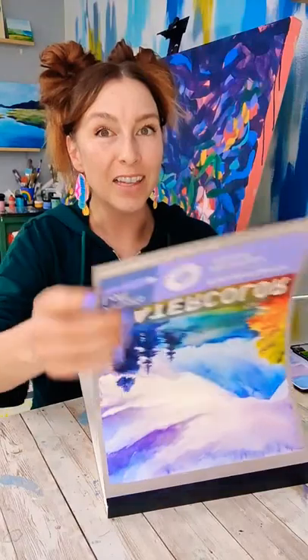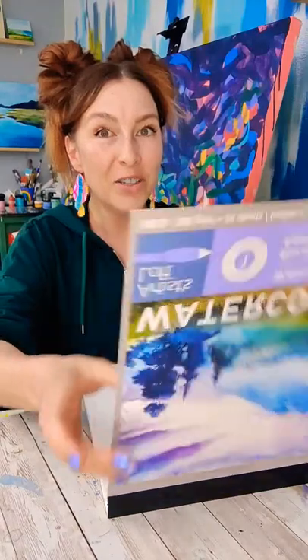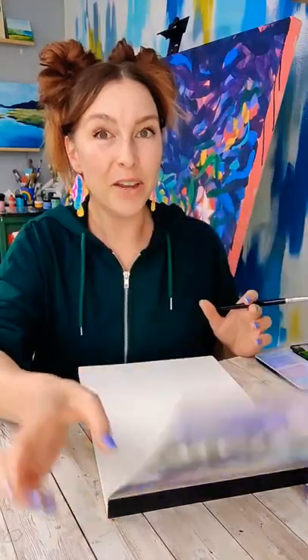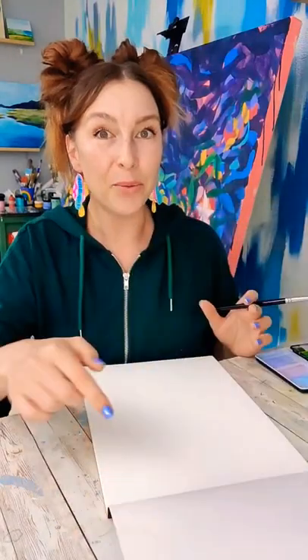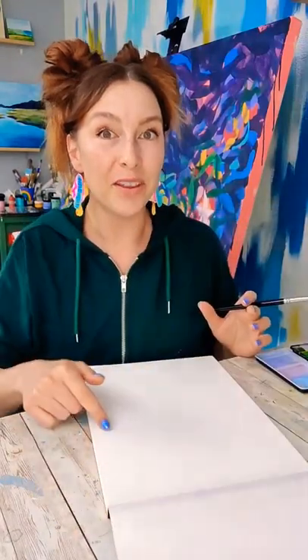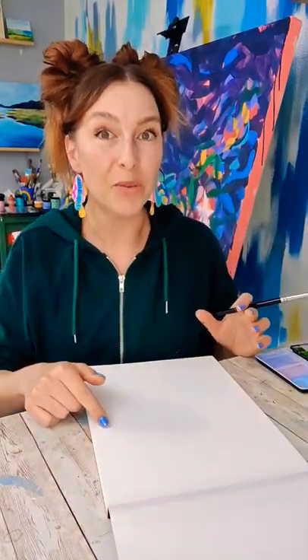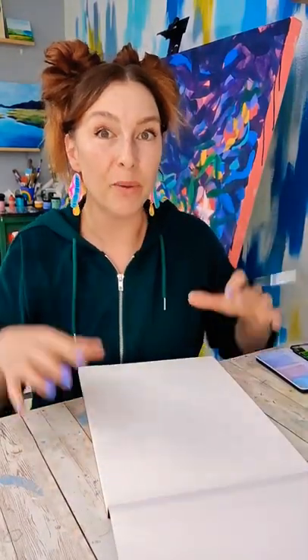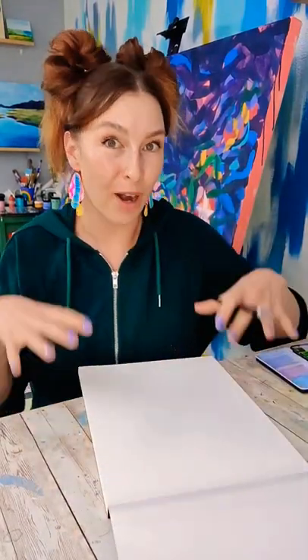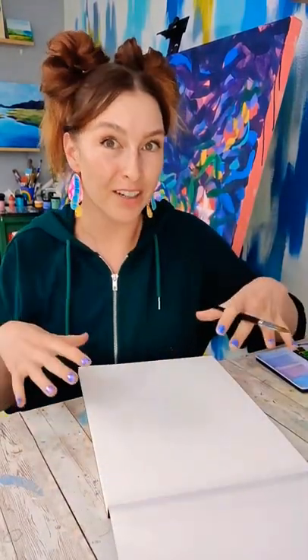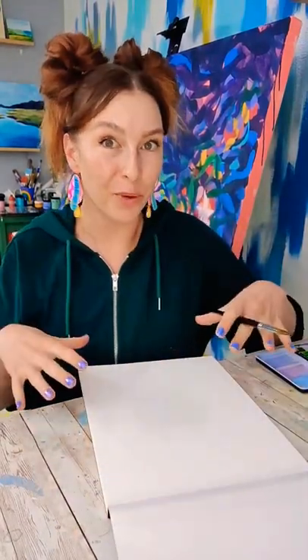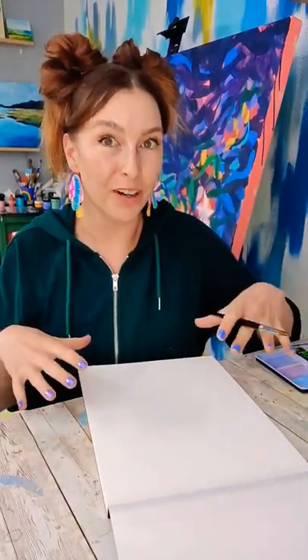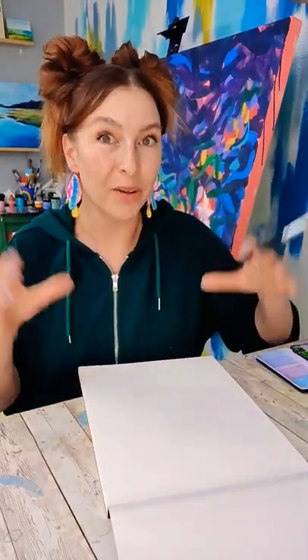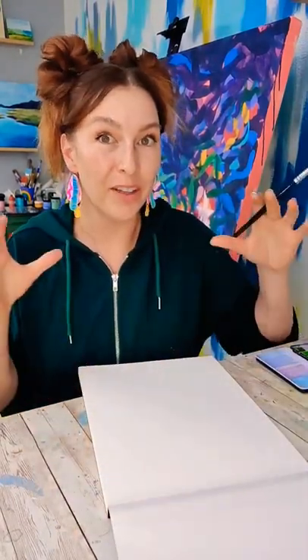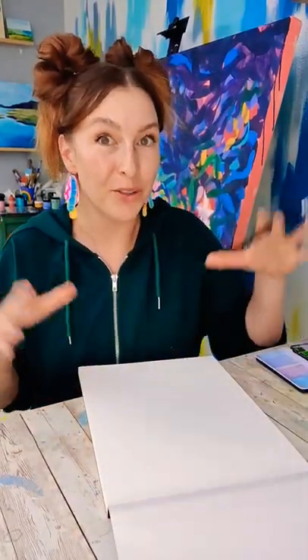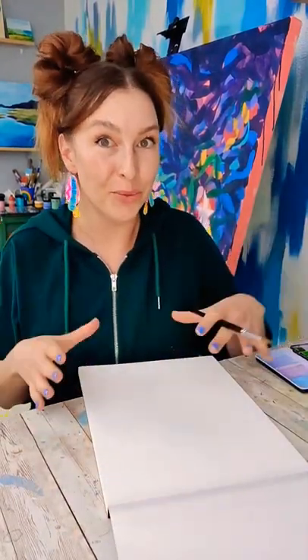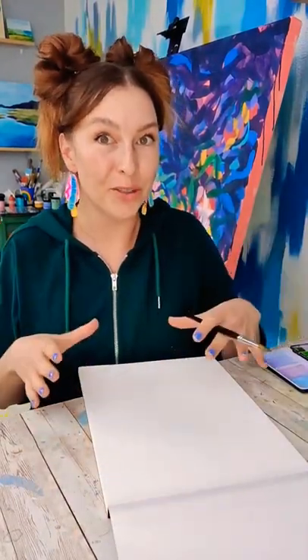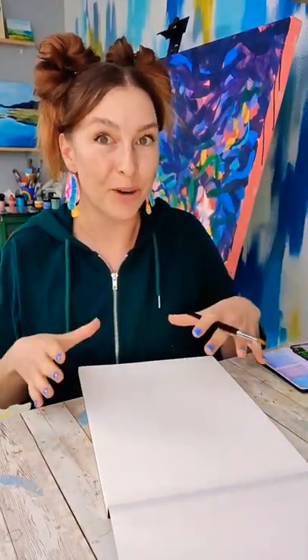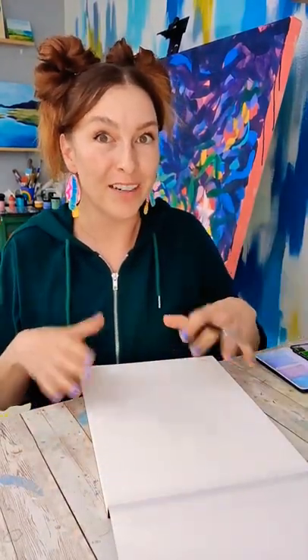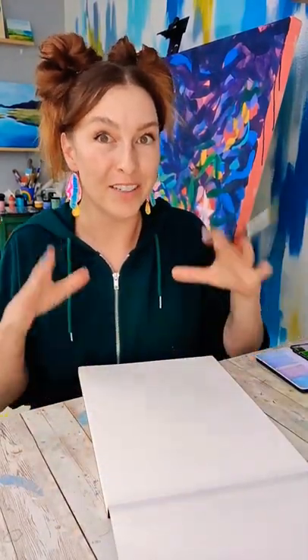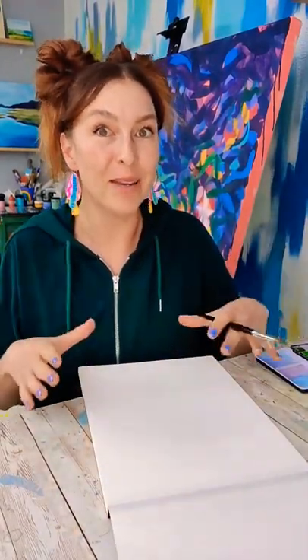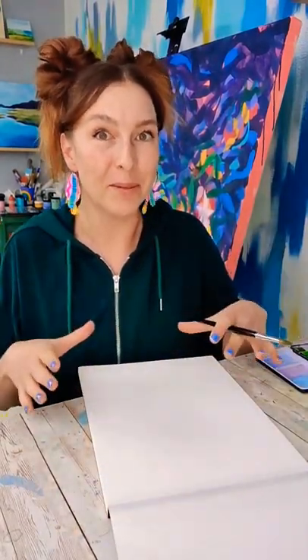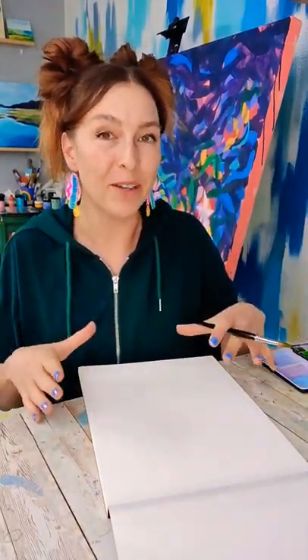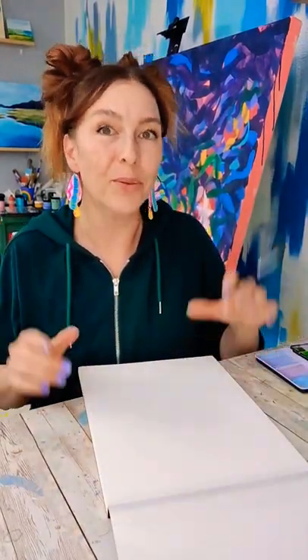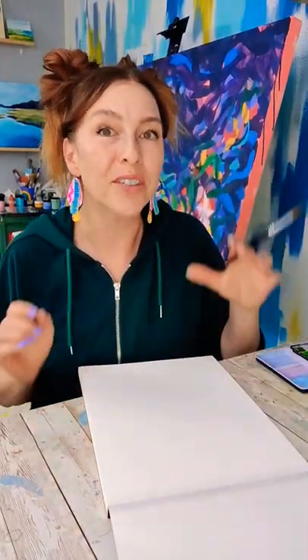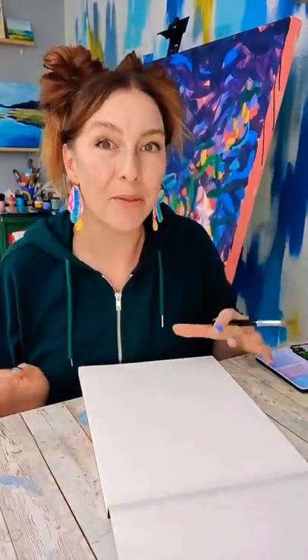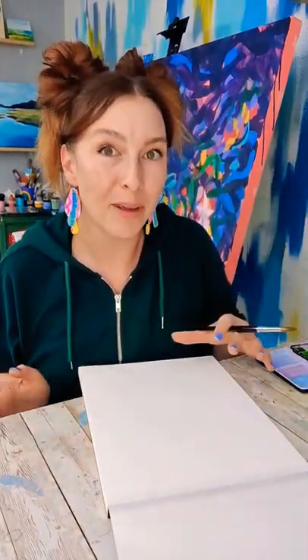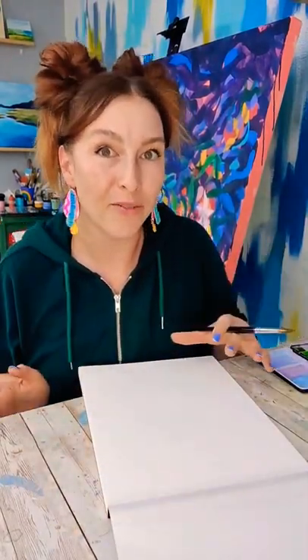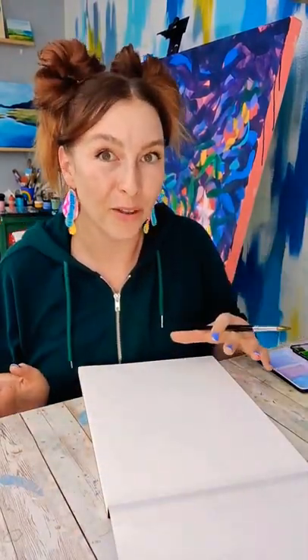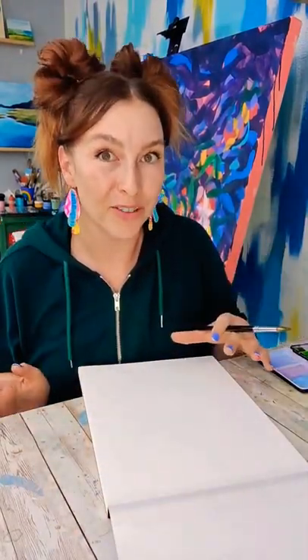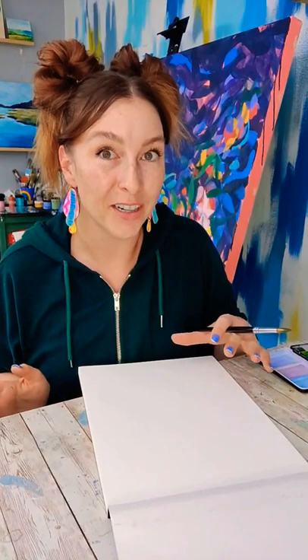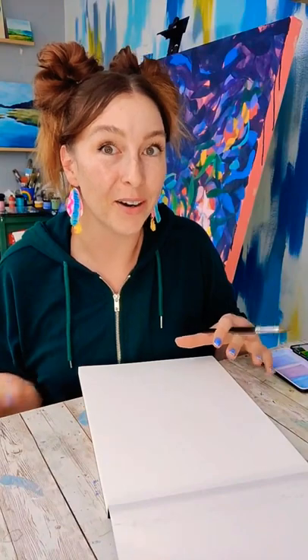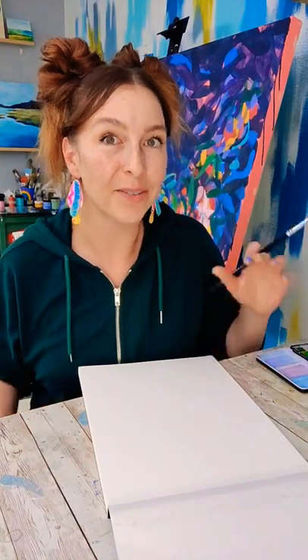Let's do another one of these where we practice watercolor and then use the practice to make something cool. Today we're gonna make a Father's Day card.